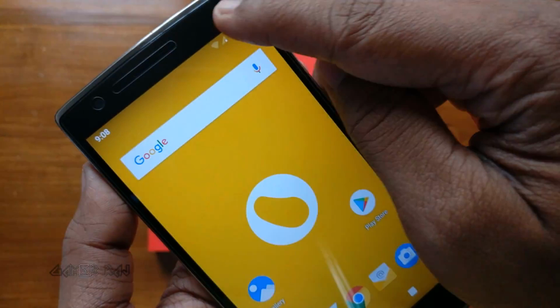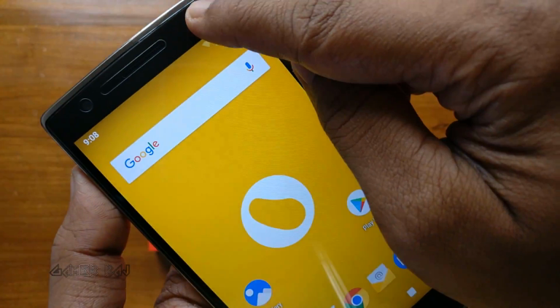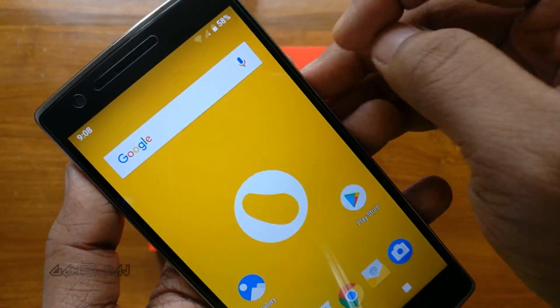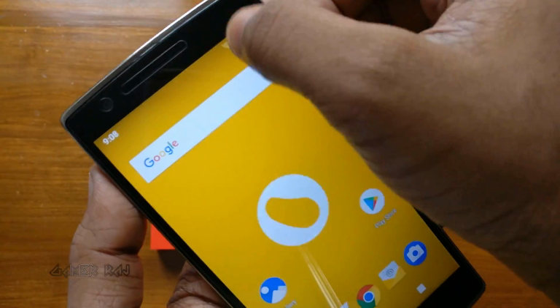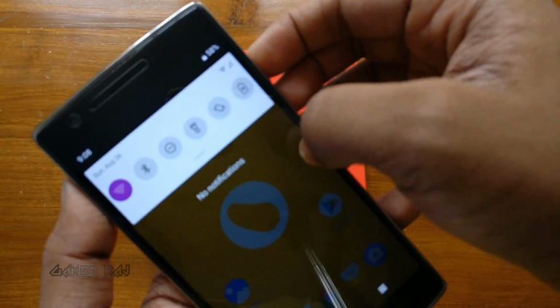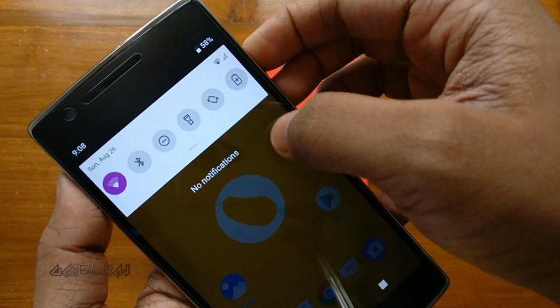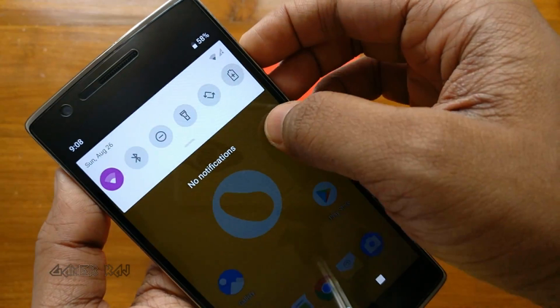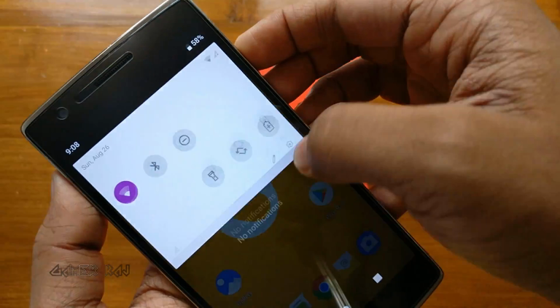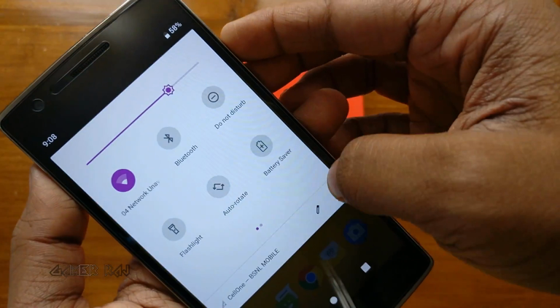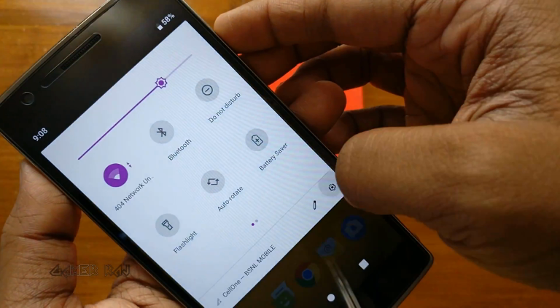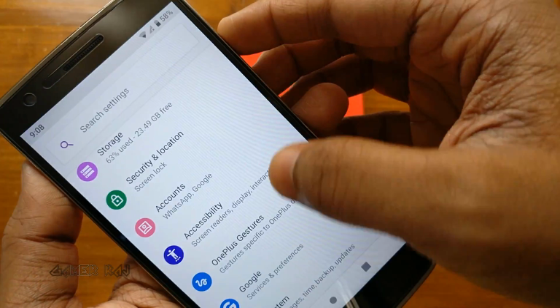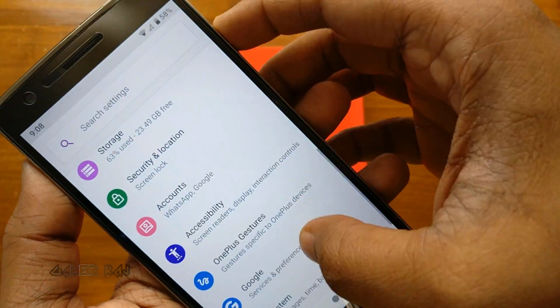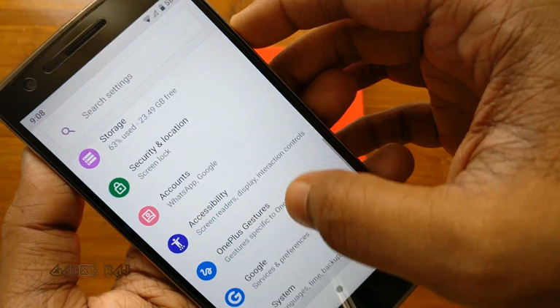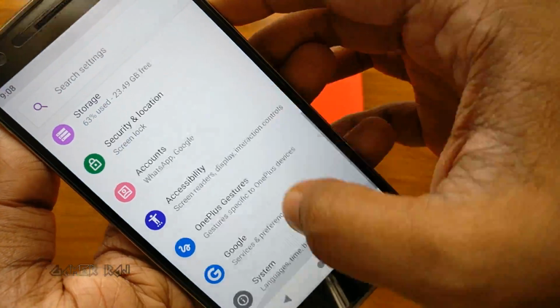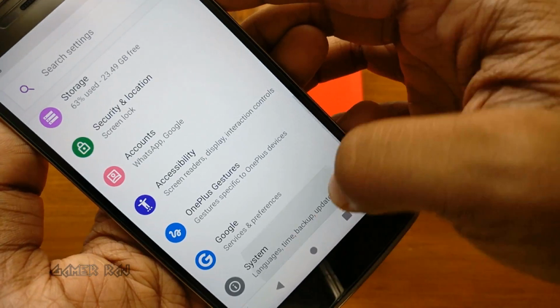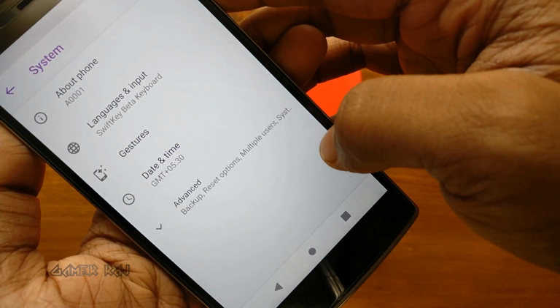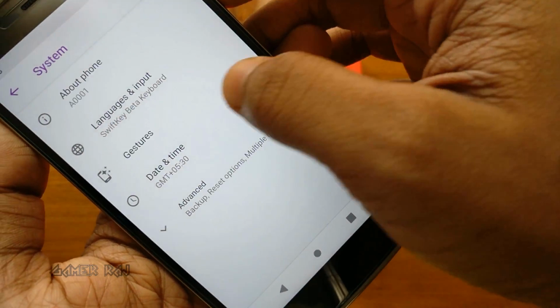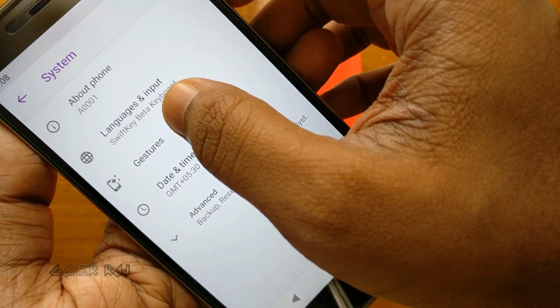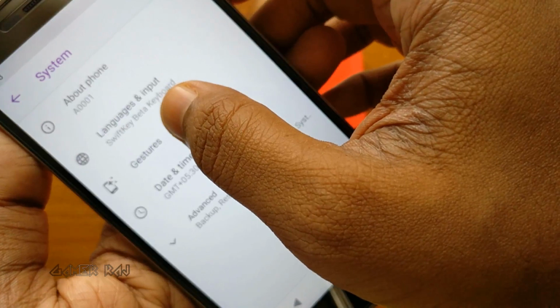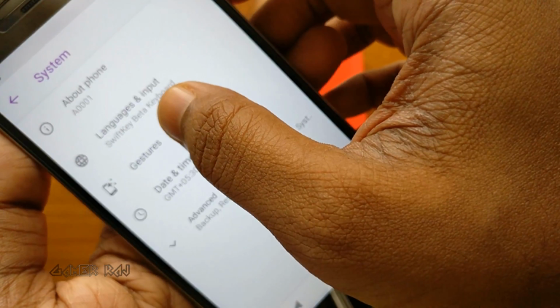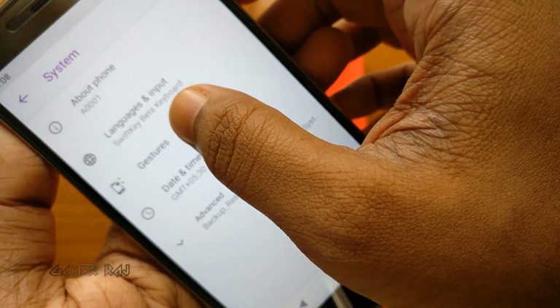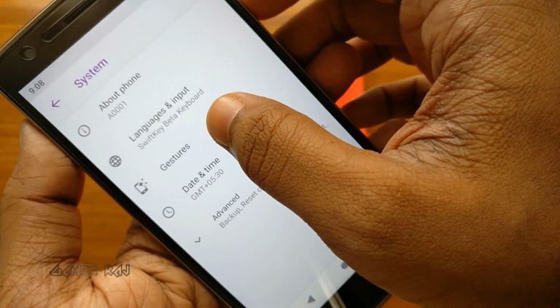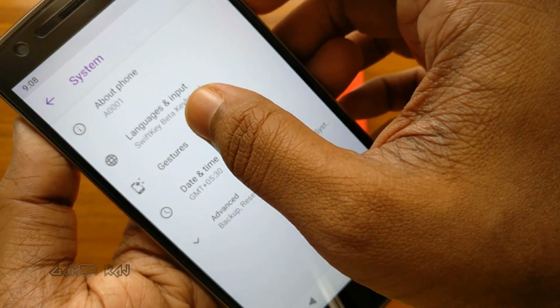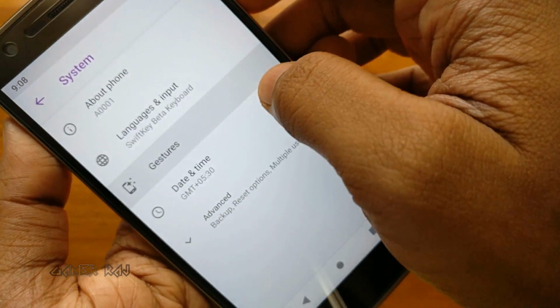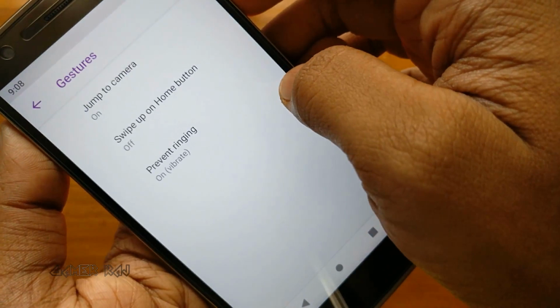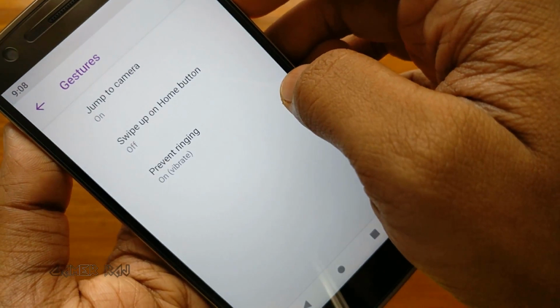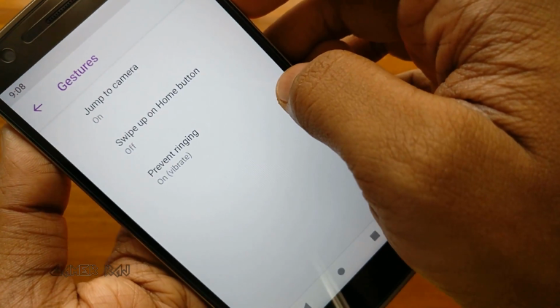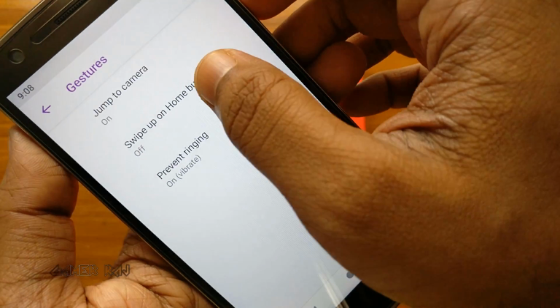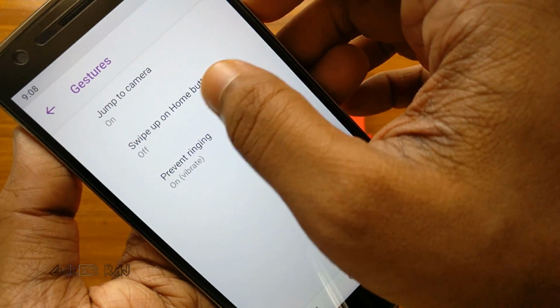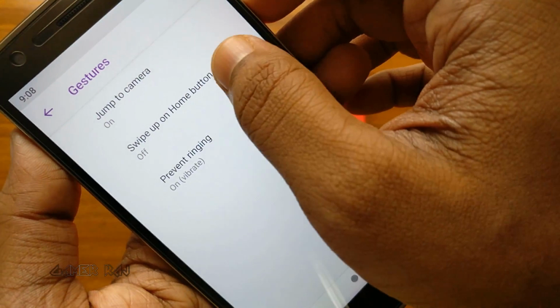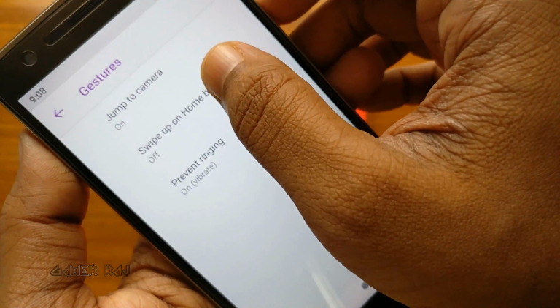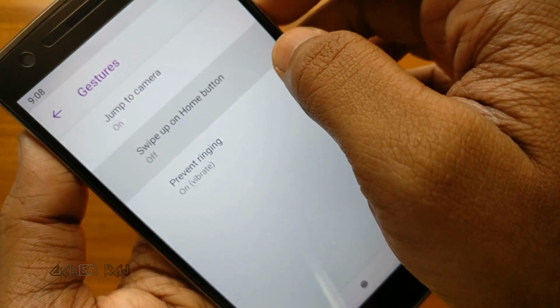Then we have the new navigation method — the Android pill. Enable it from Settings, System, Gestures.